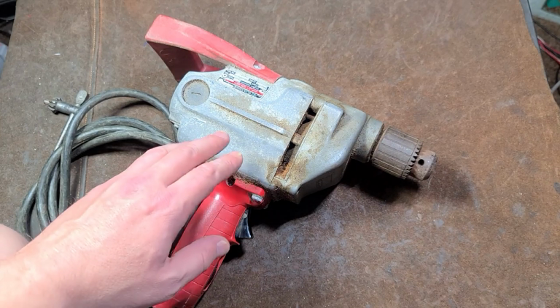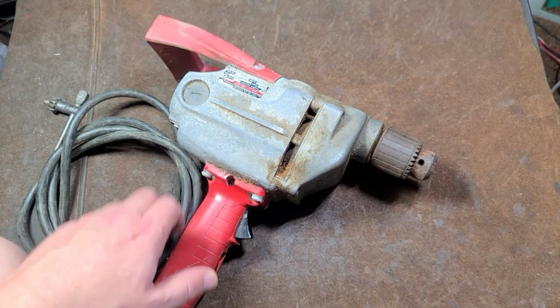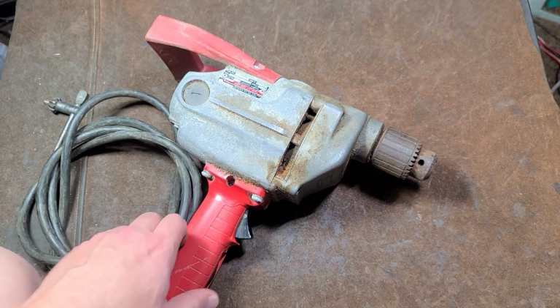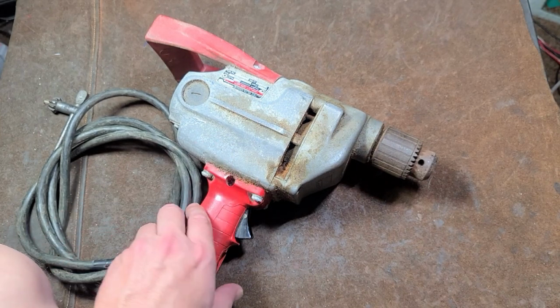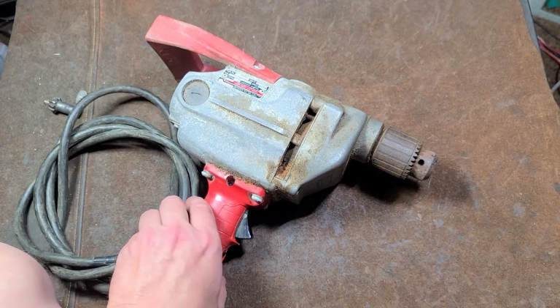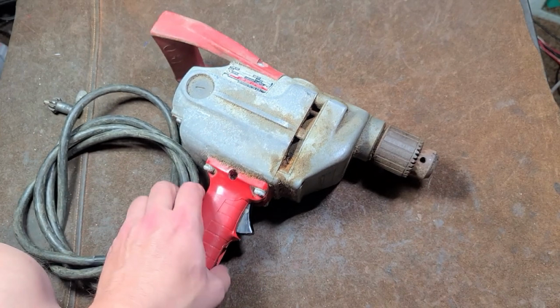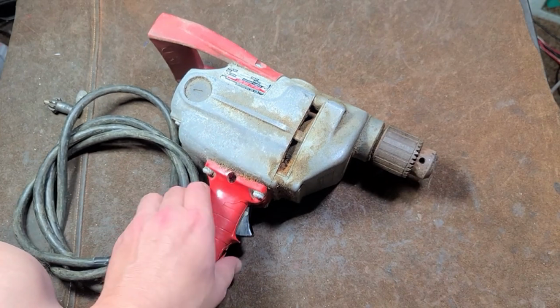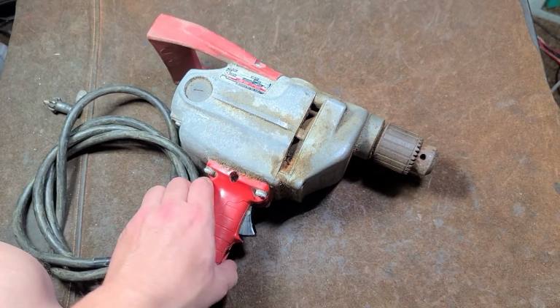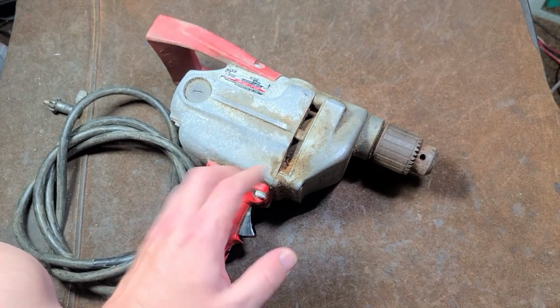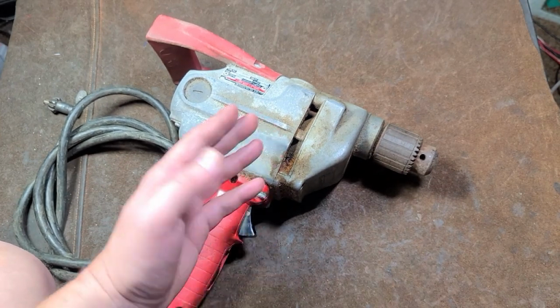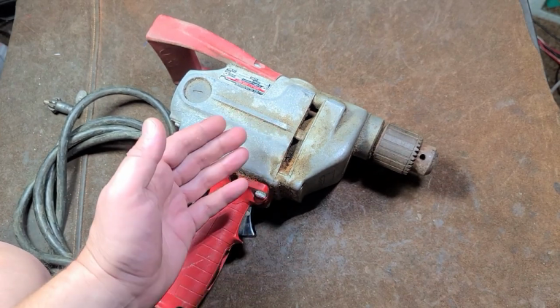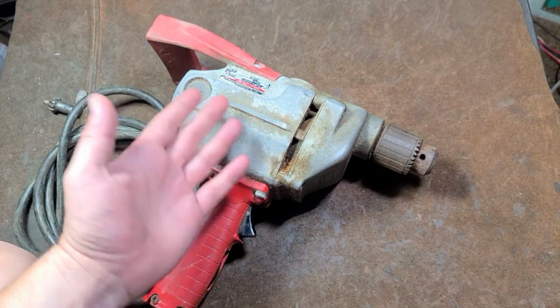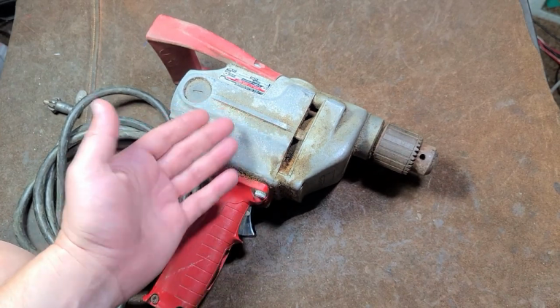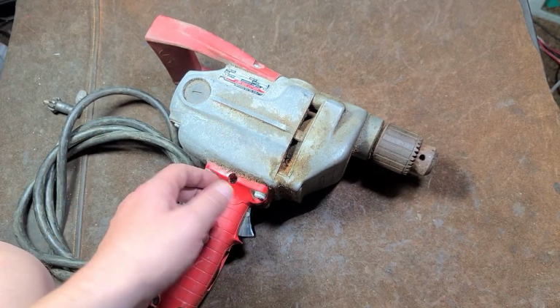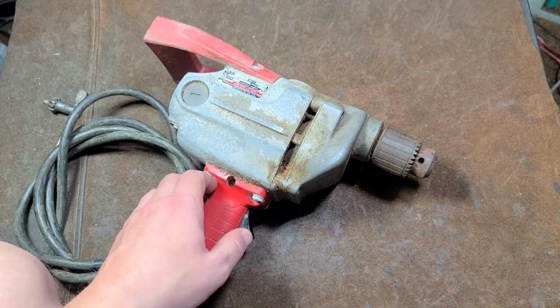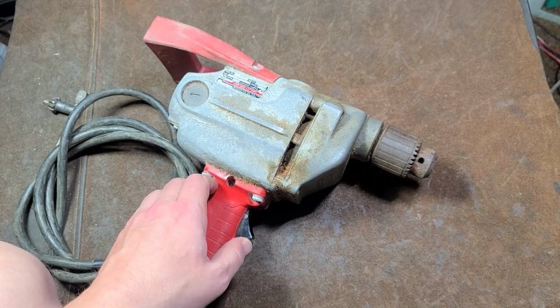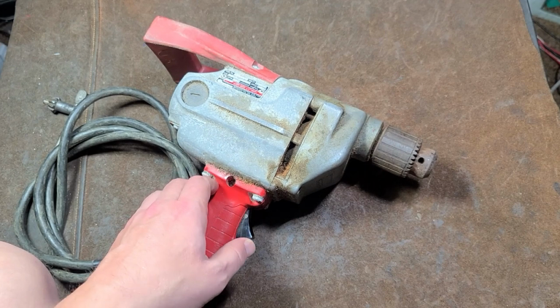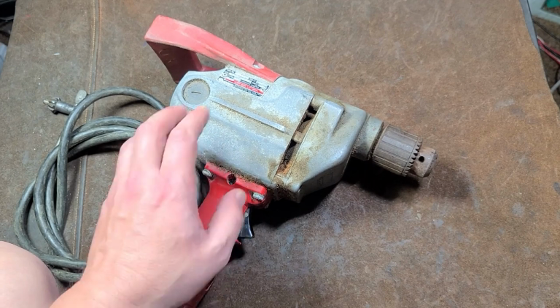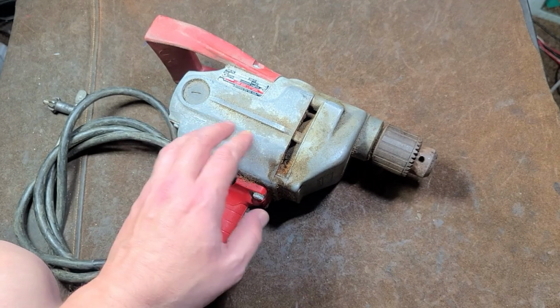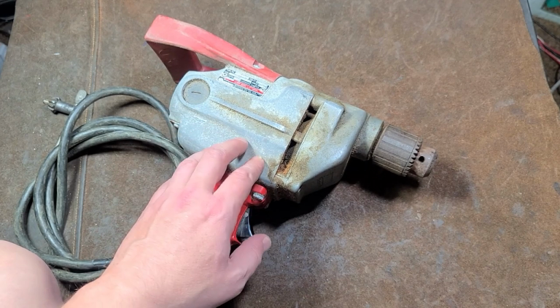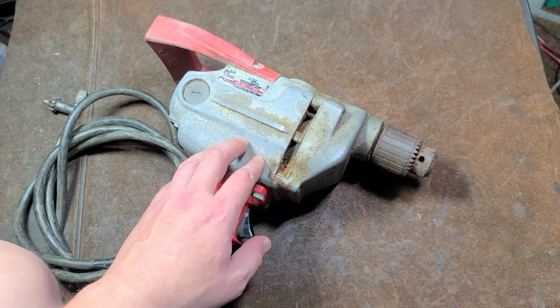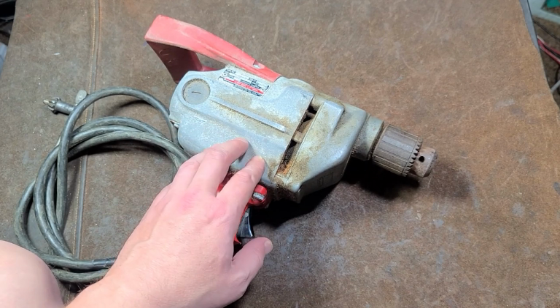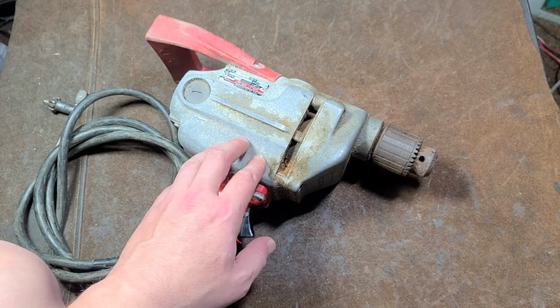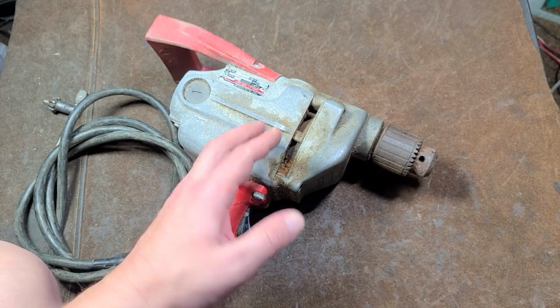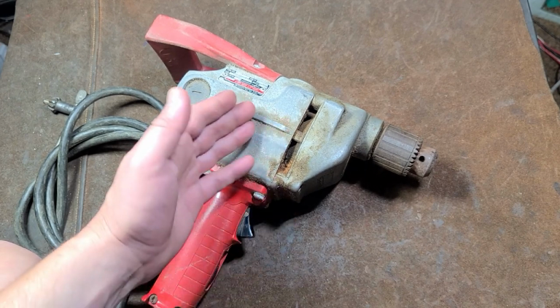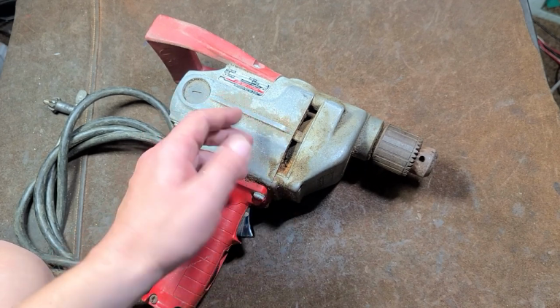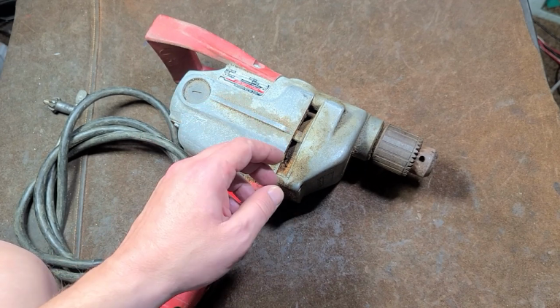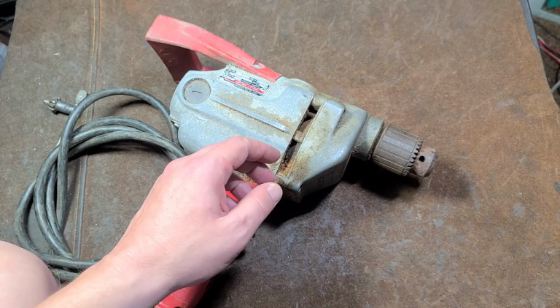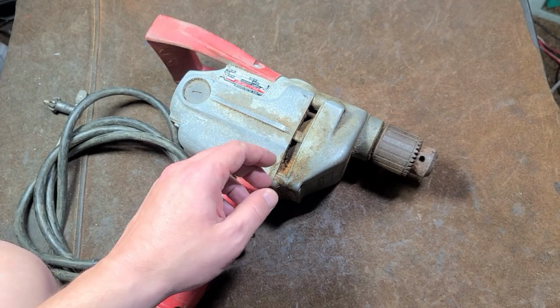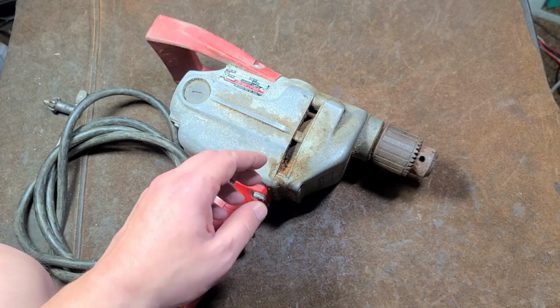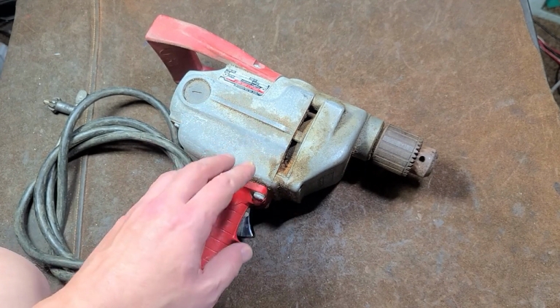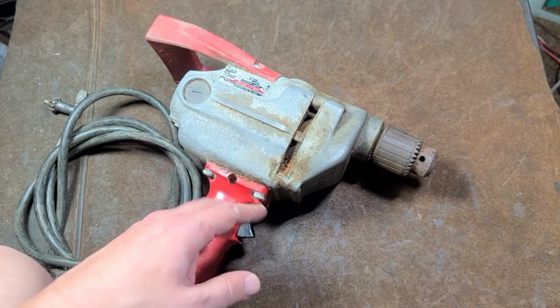Caddis Maximus here. Going to do a couple videos about the Ronell Milwaukee 1600 series. This happens to be the 1660, which is the 450 RPM version.